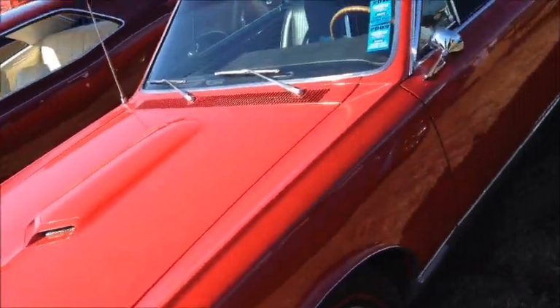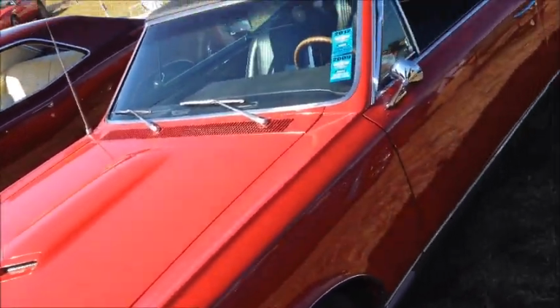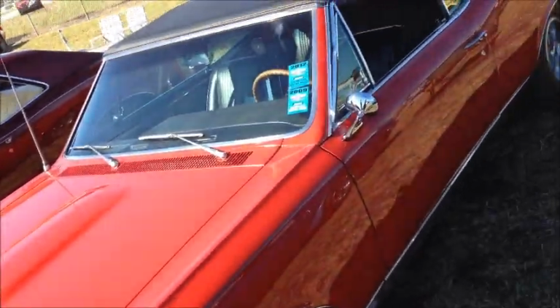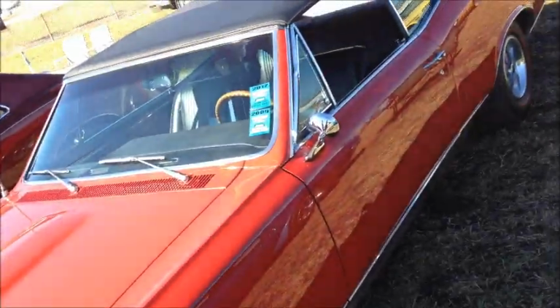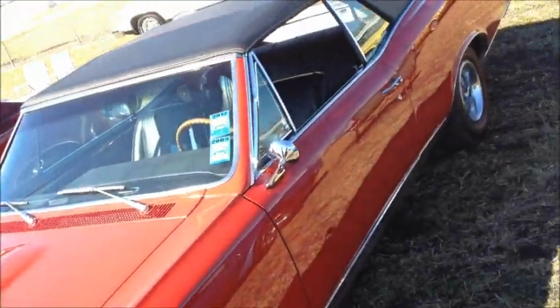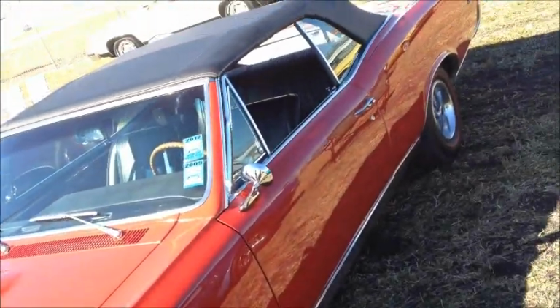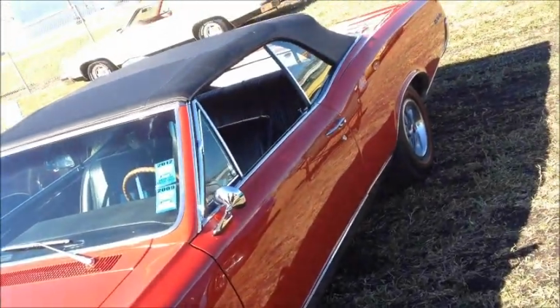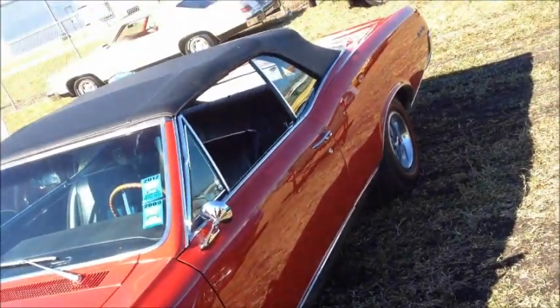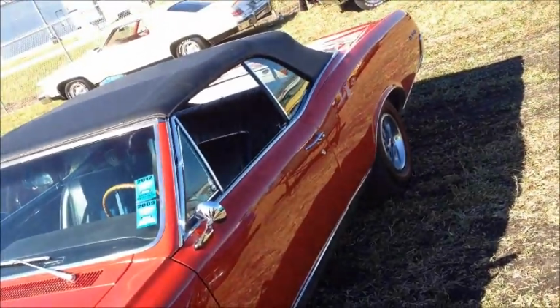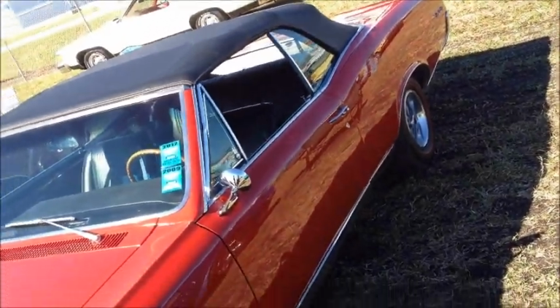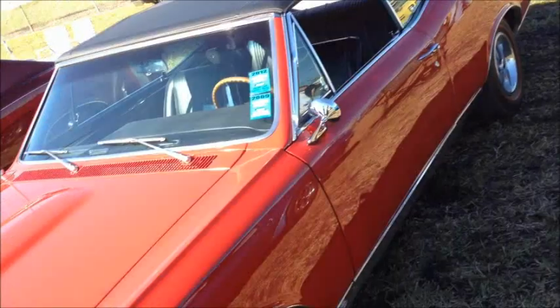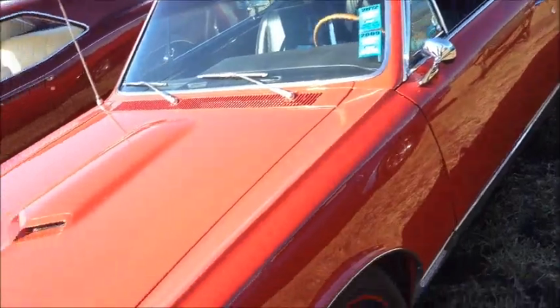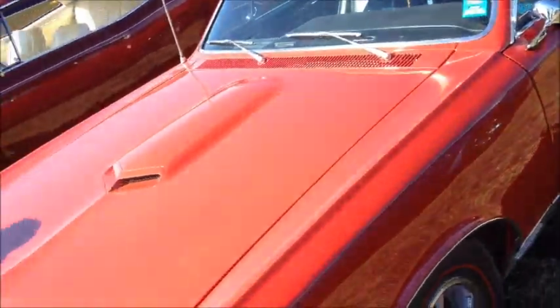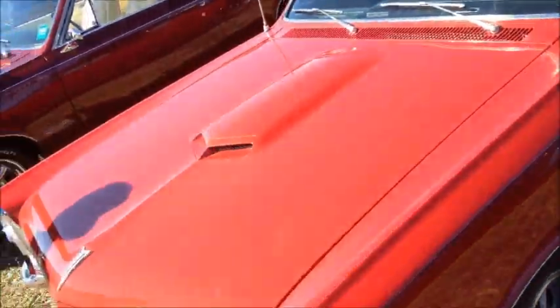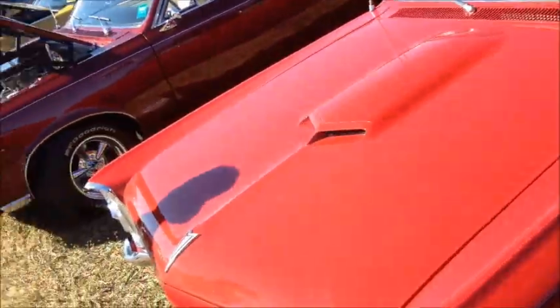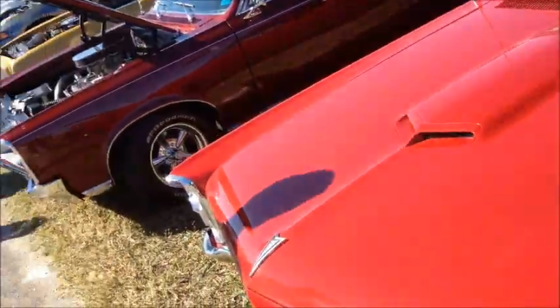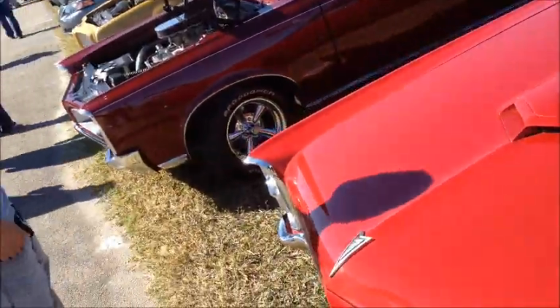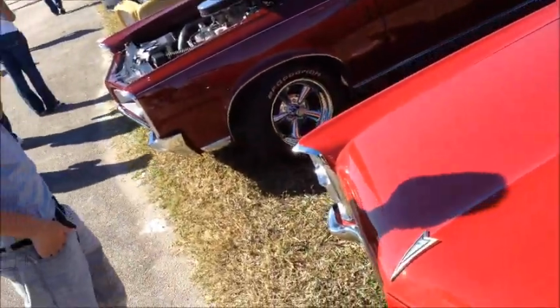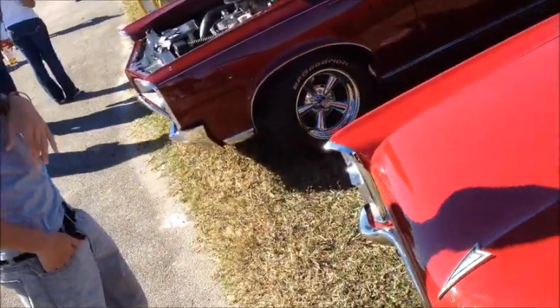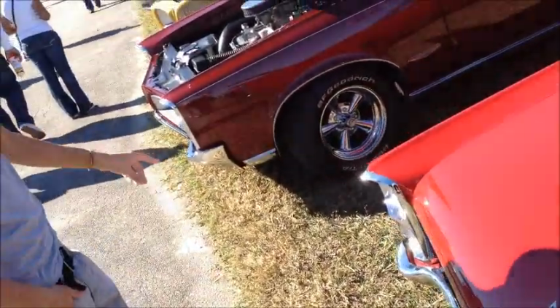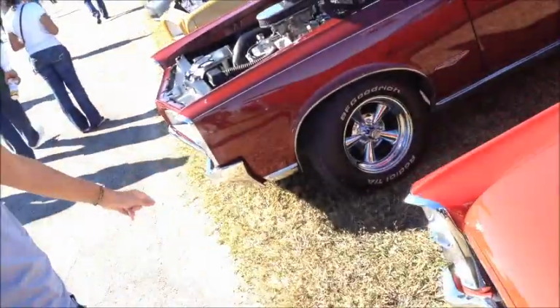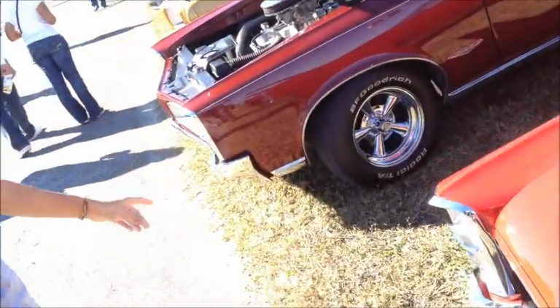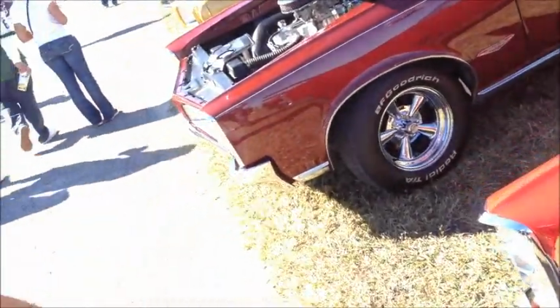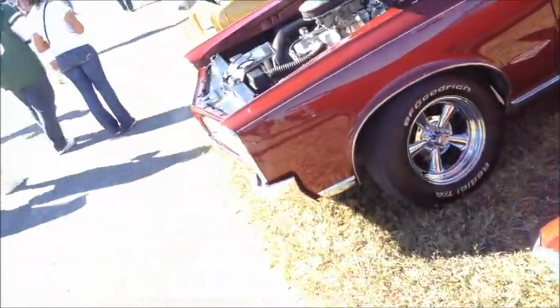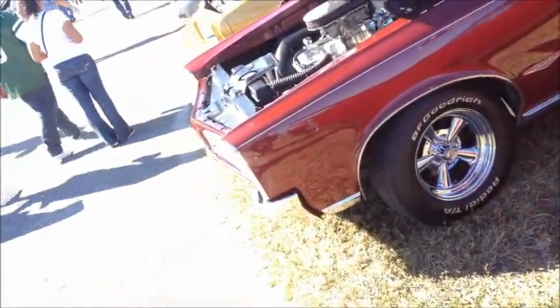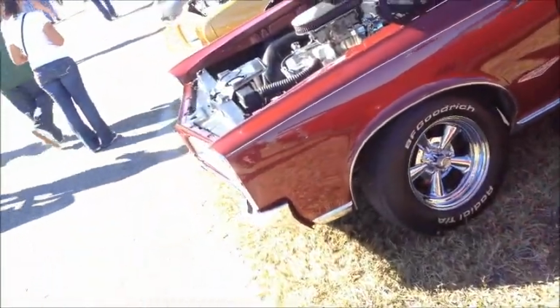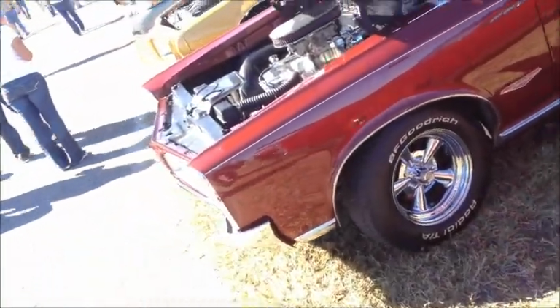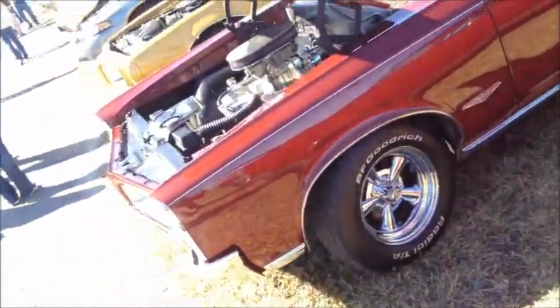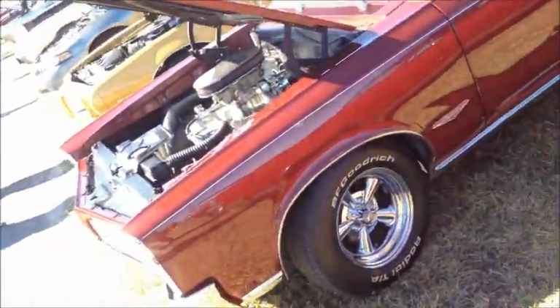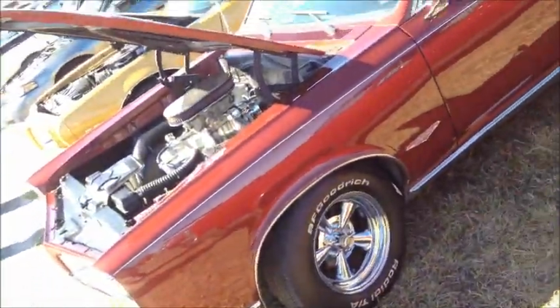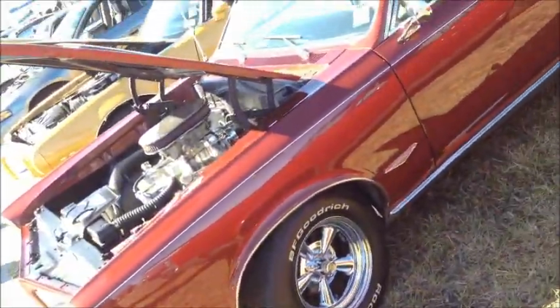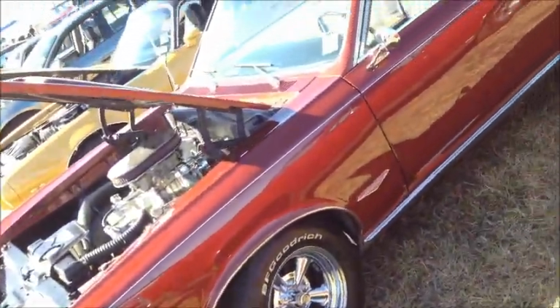Doesn't that look like... isn't that a Firebird? This is just too clean, huh?